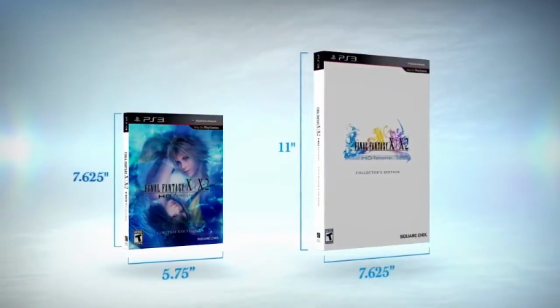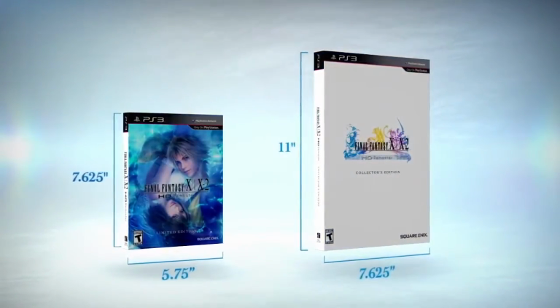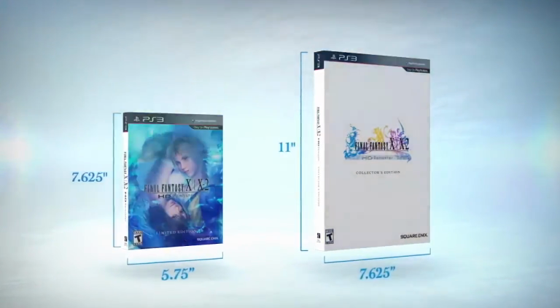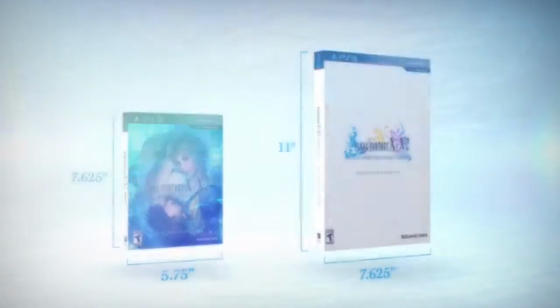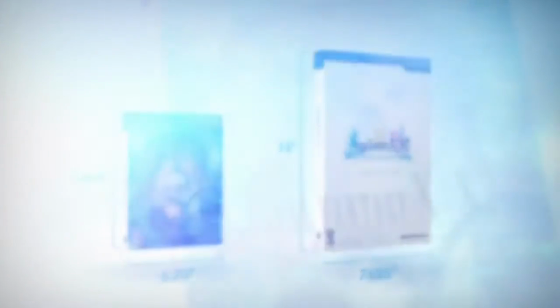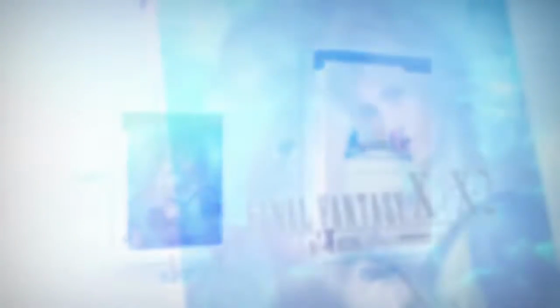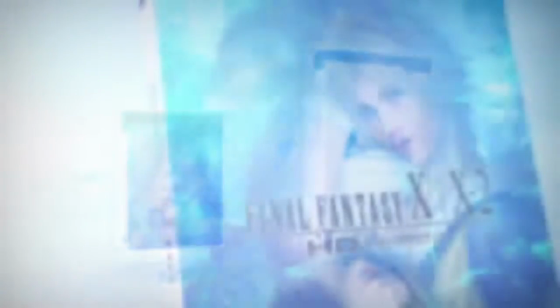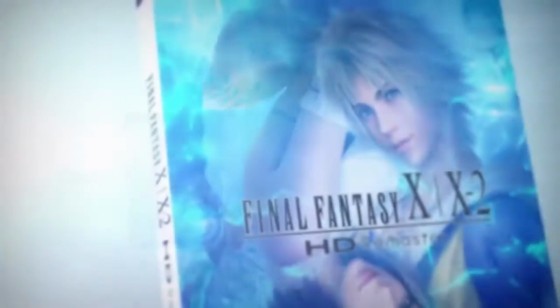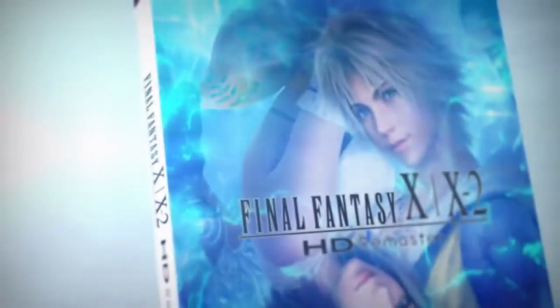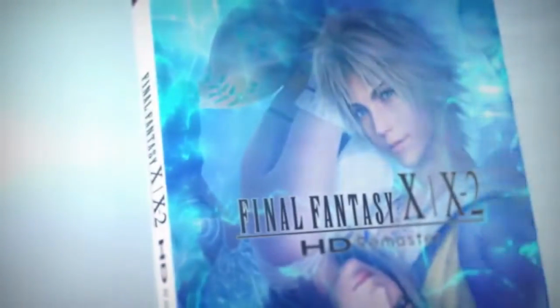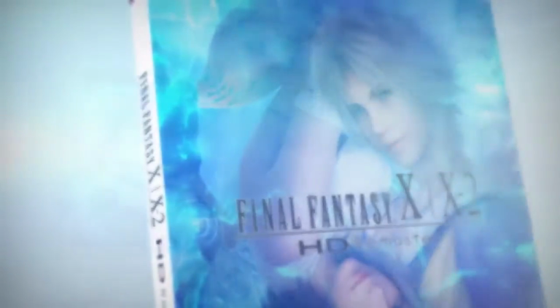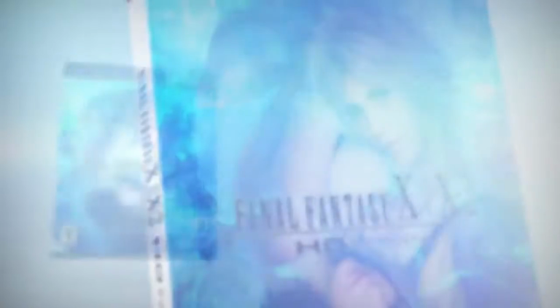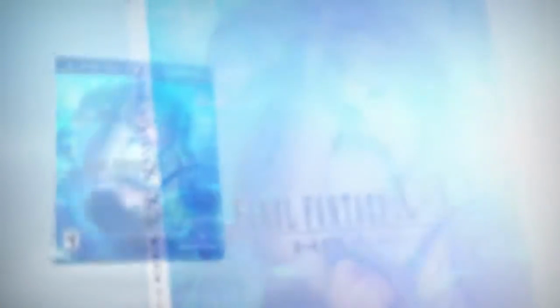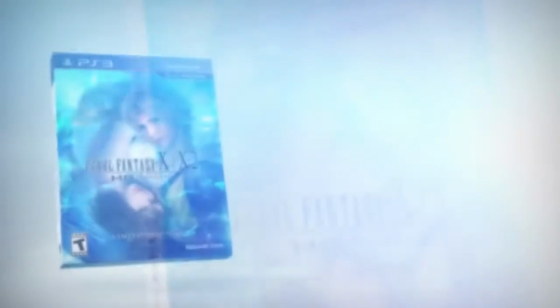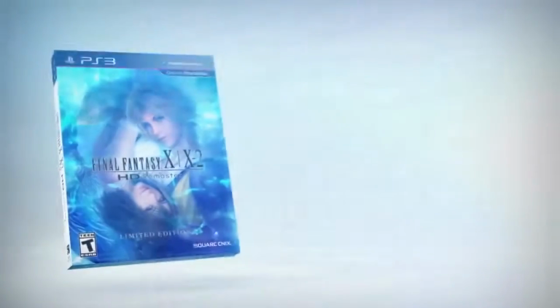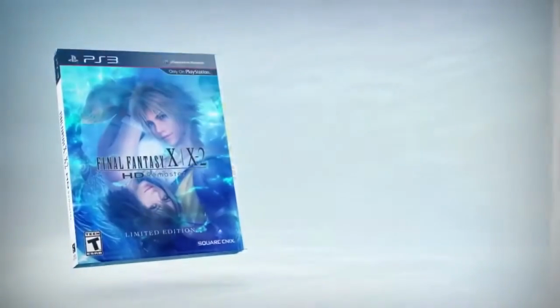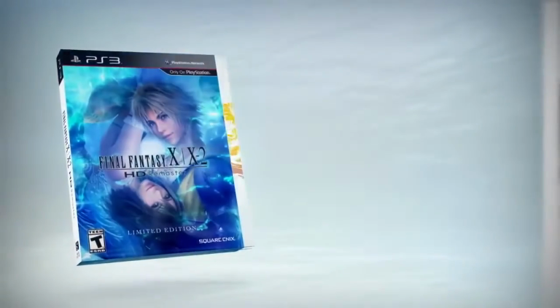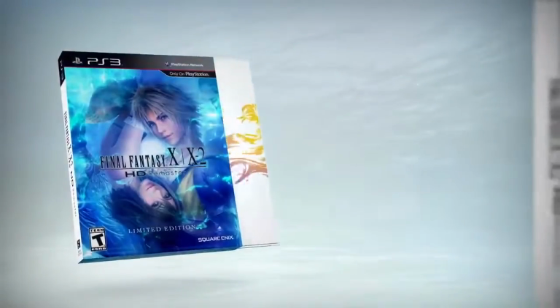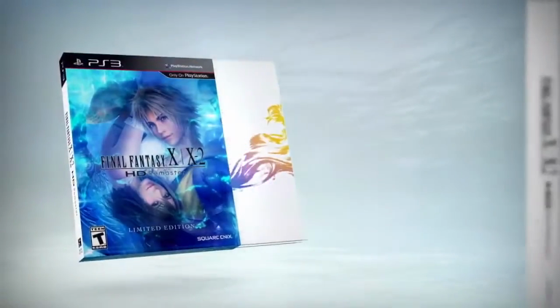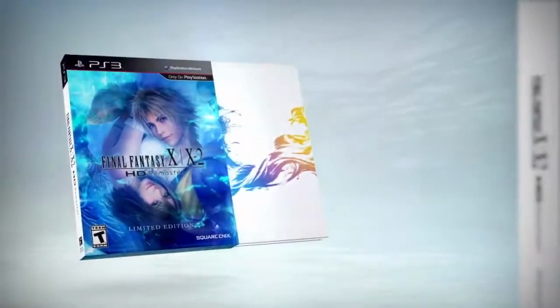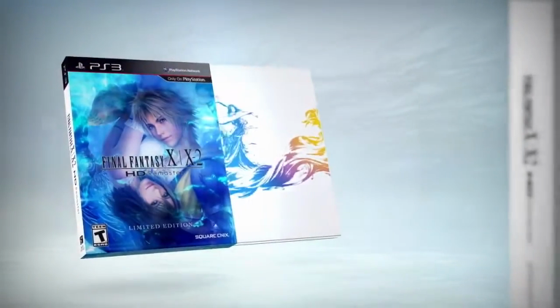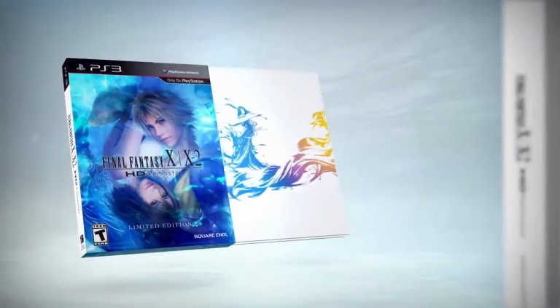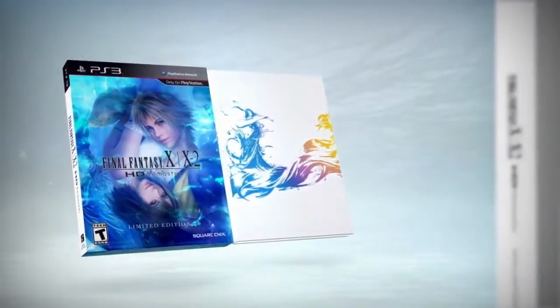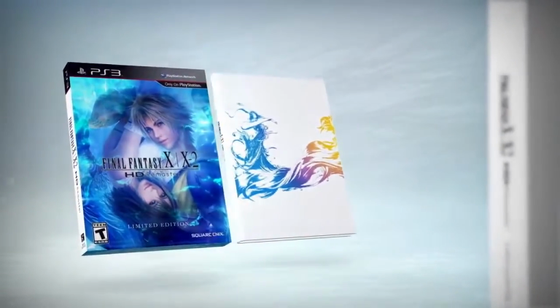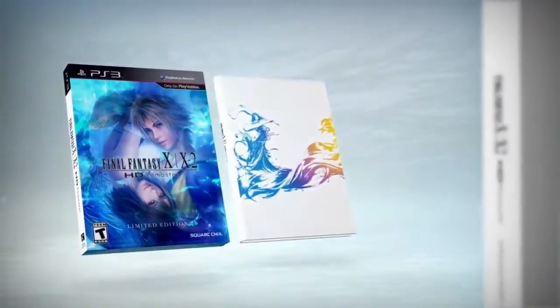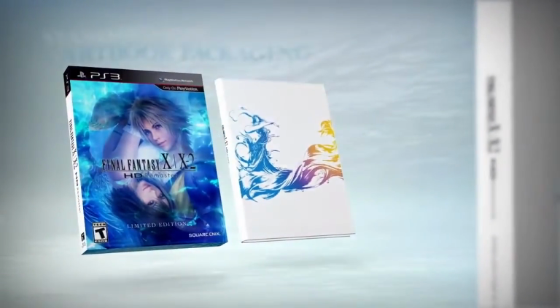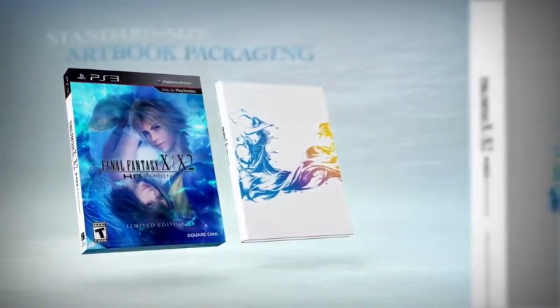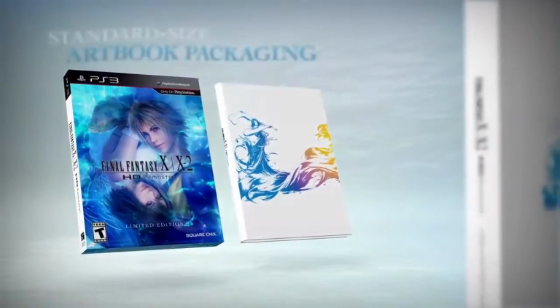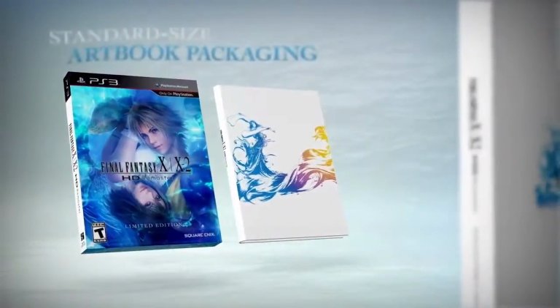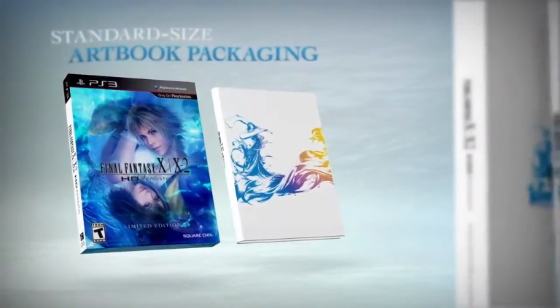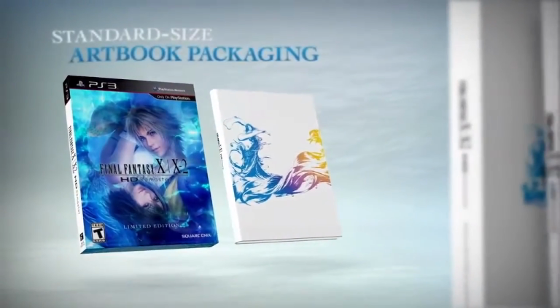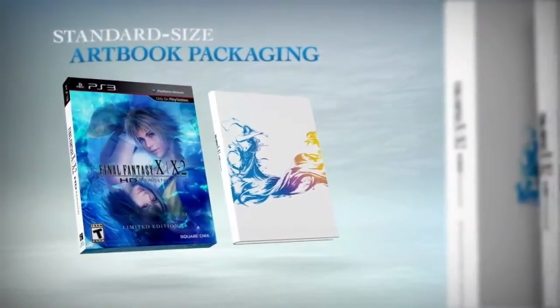The Limited Edition comes packaged in an artbook disc case and is offered as a free upgrade when you pre-order the game.